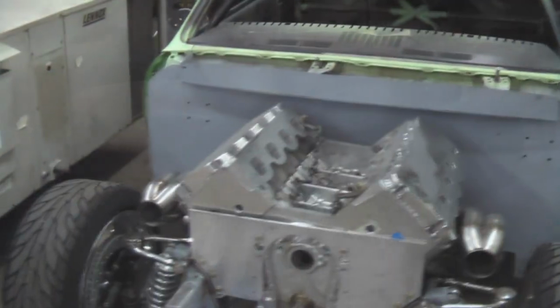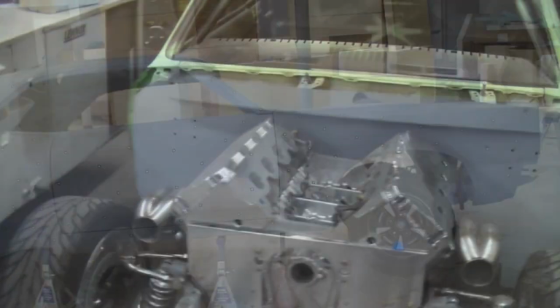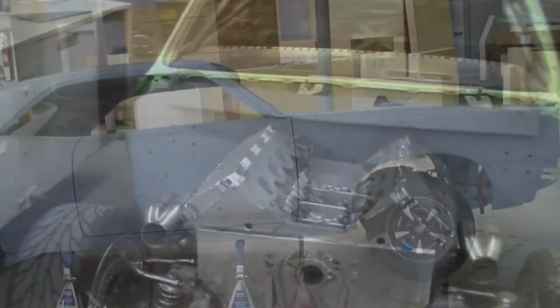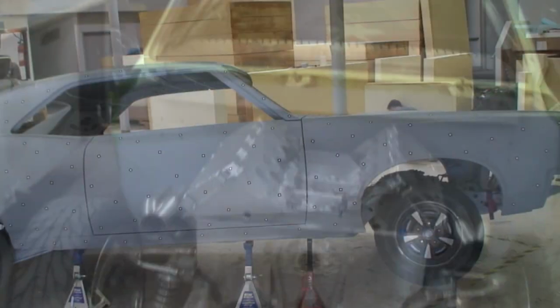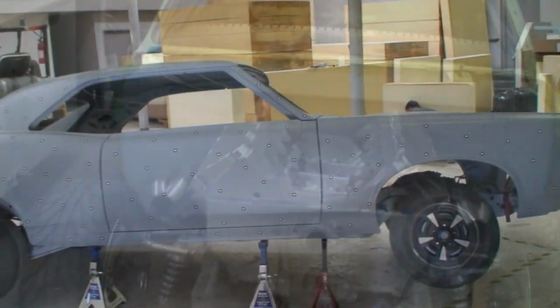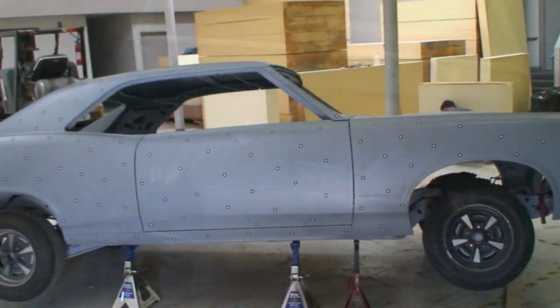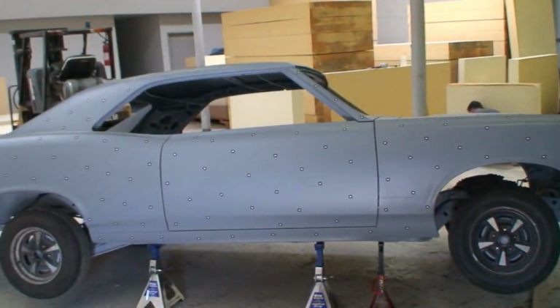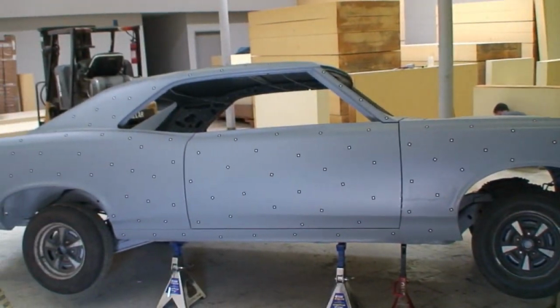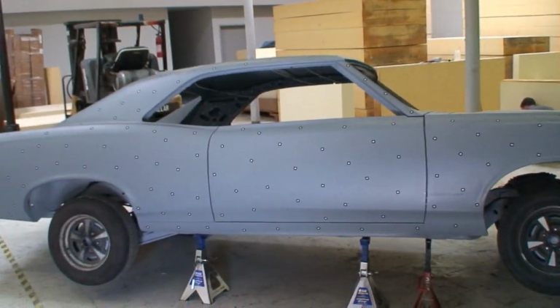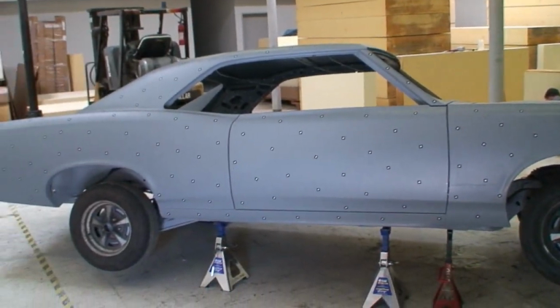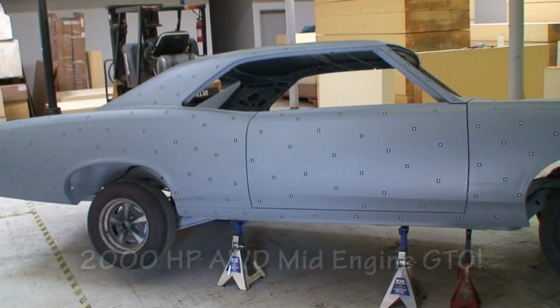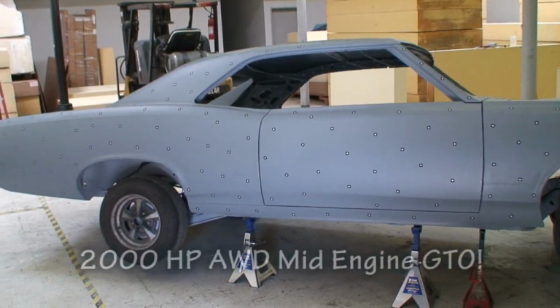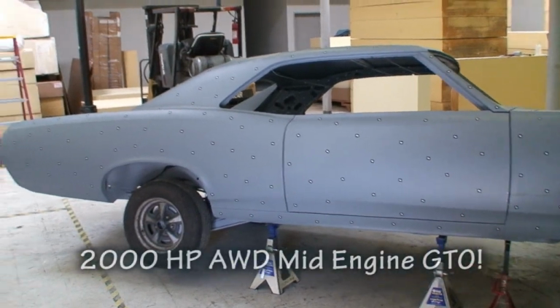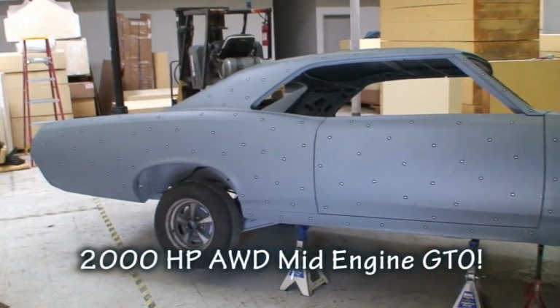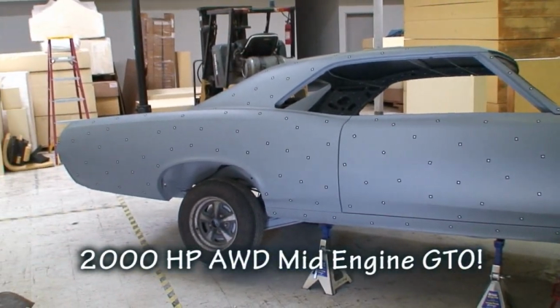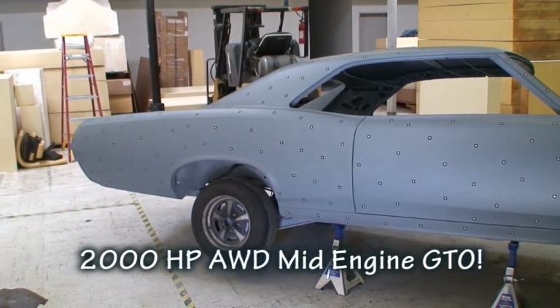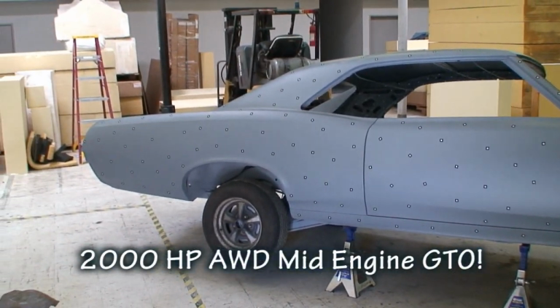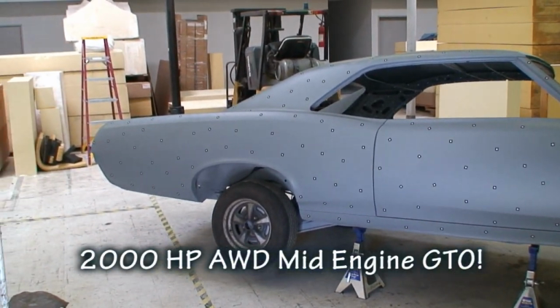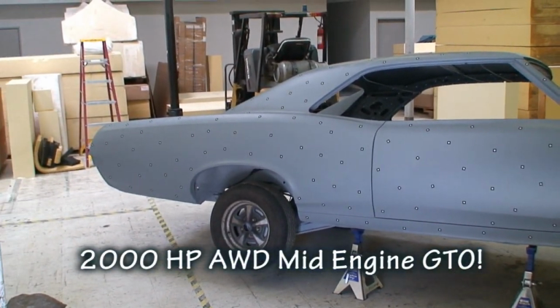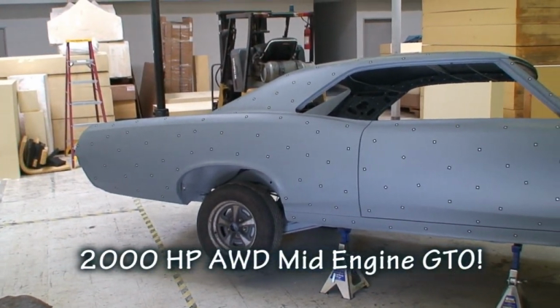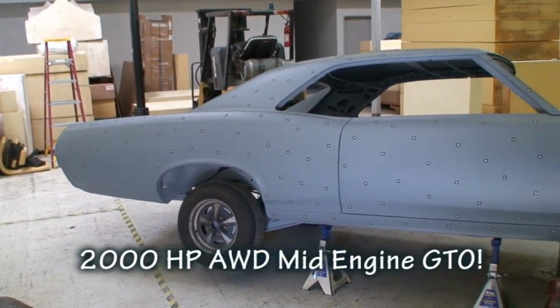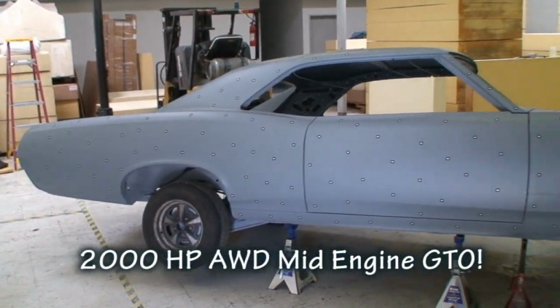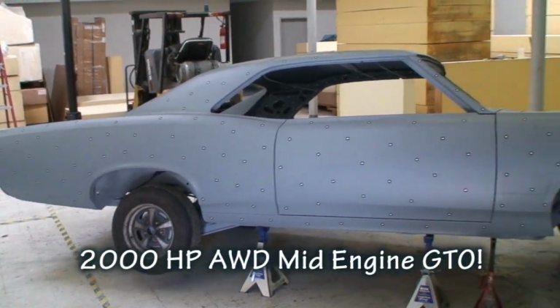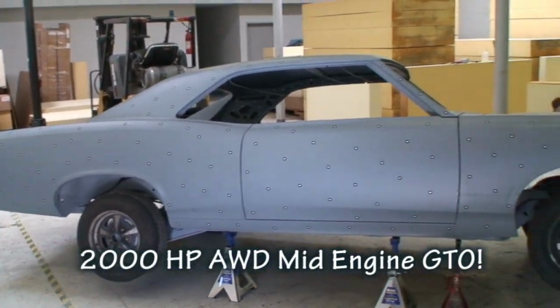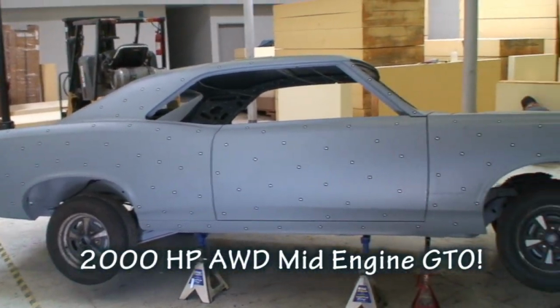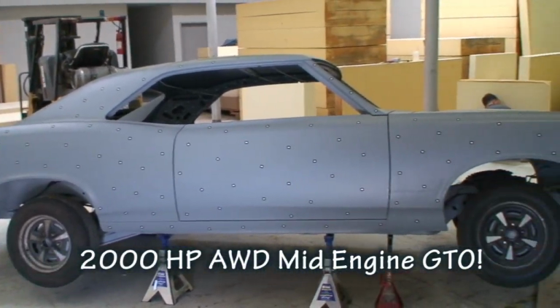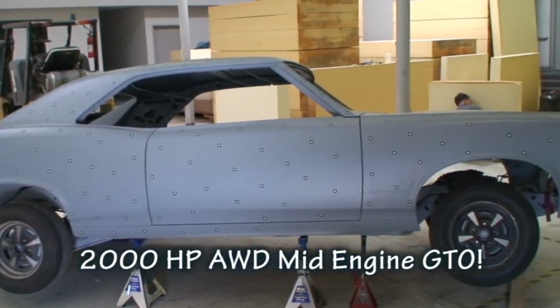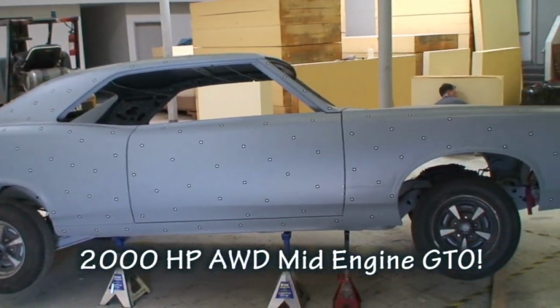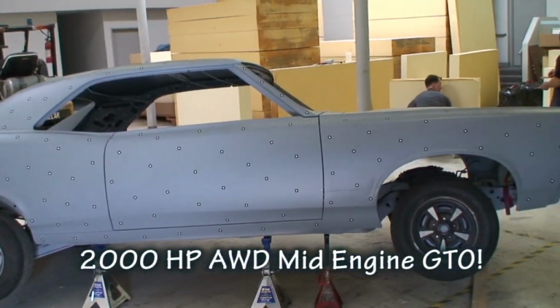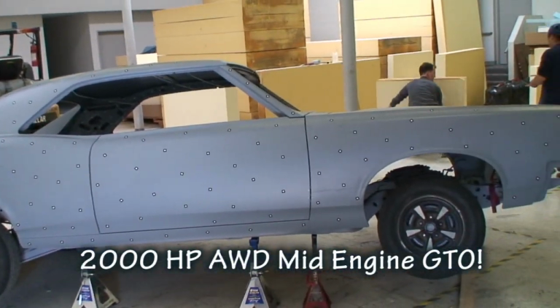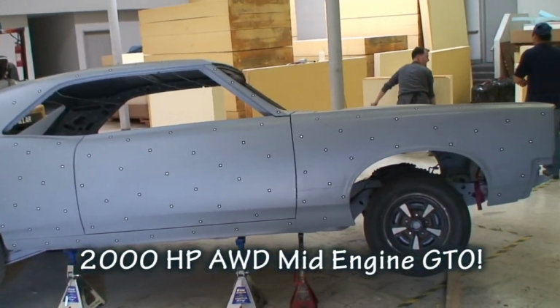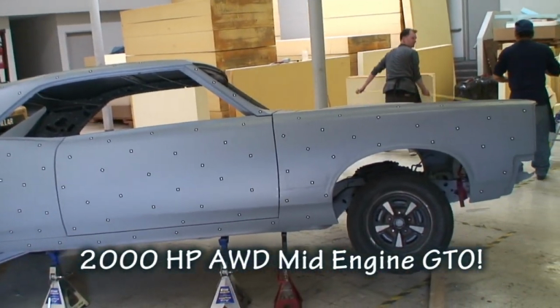And this is the GTO where it sits right now in the process of building.